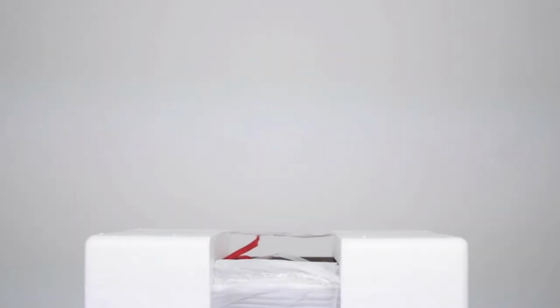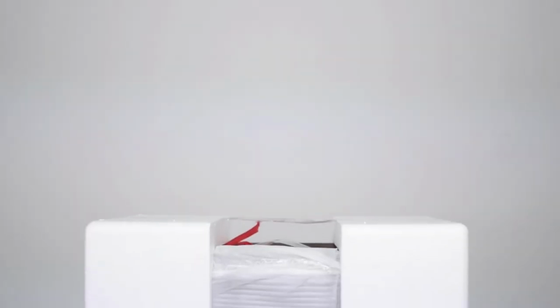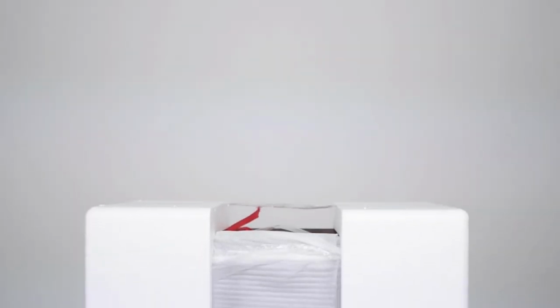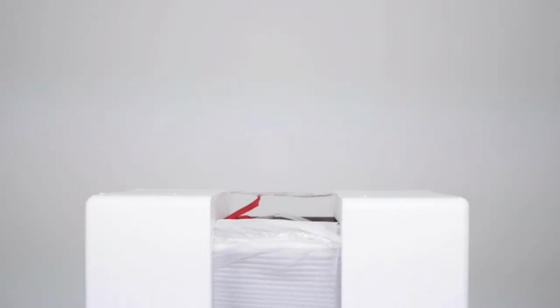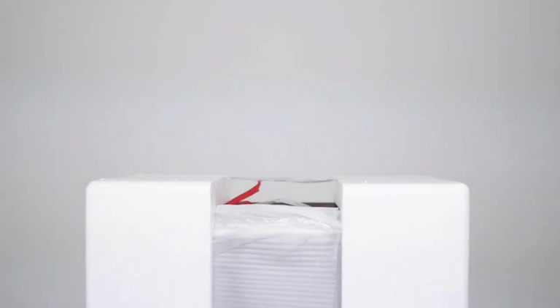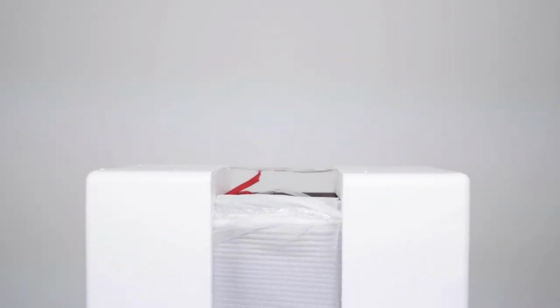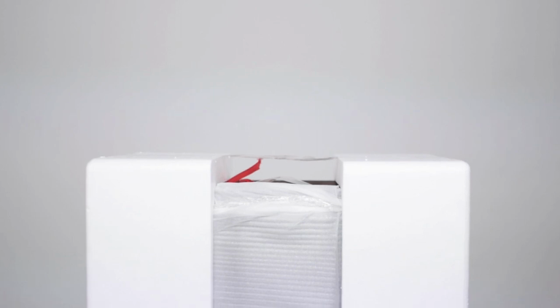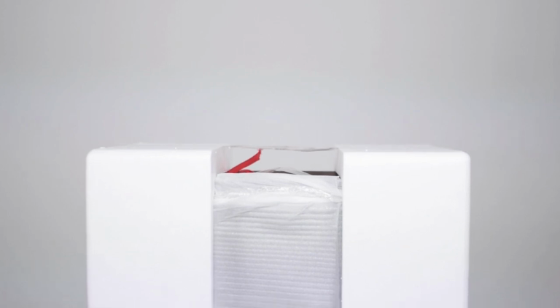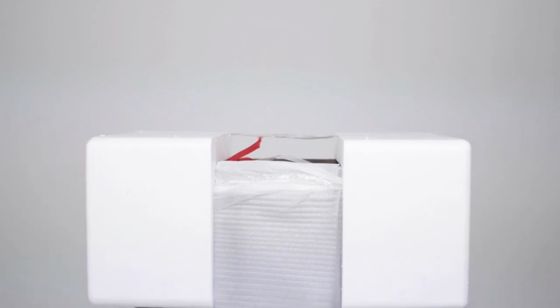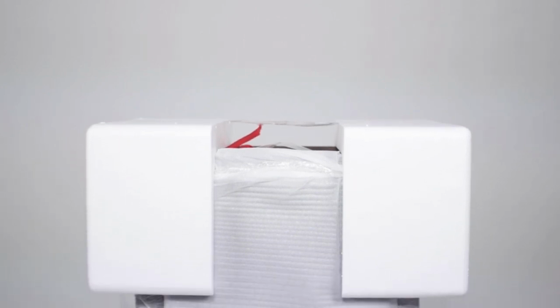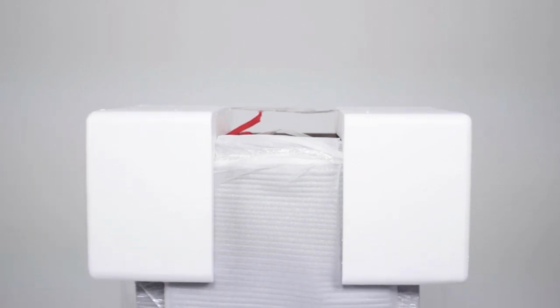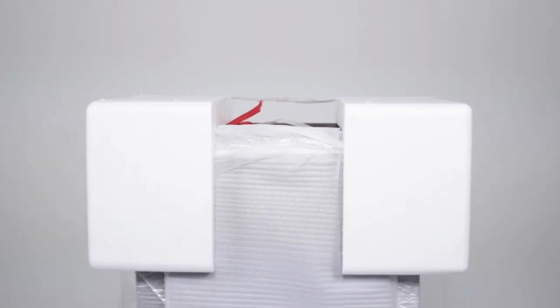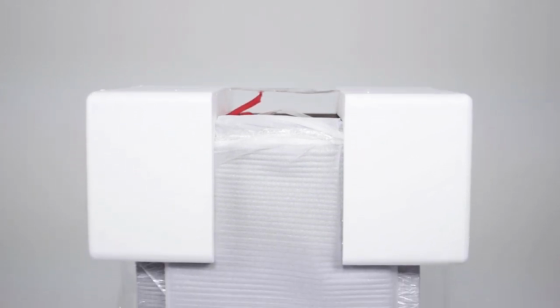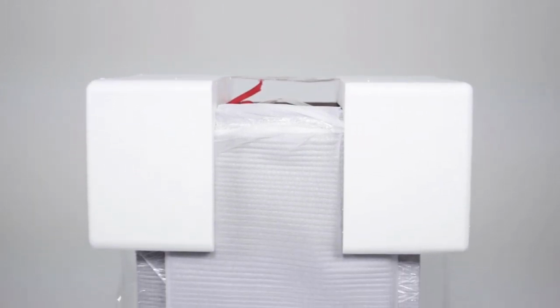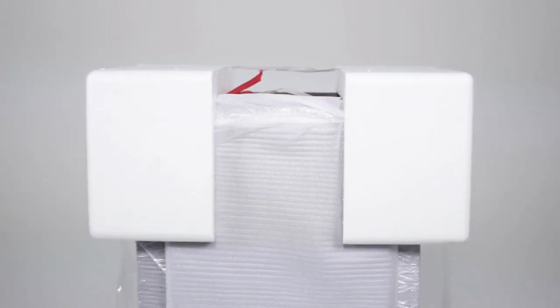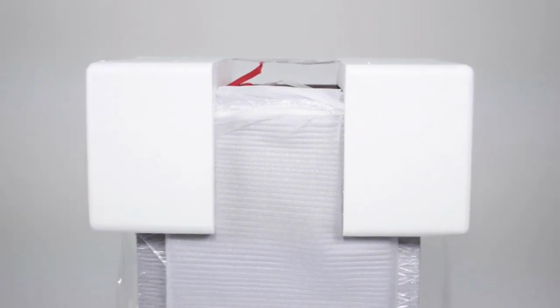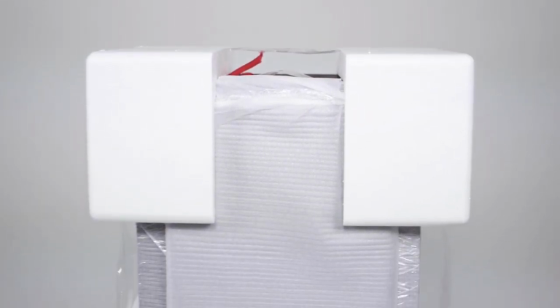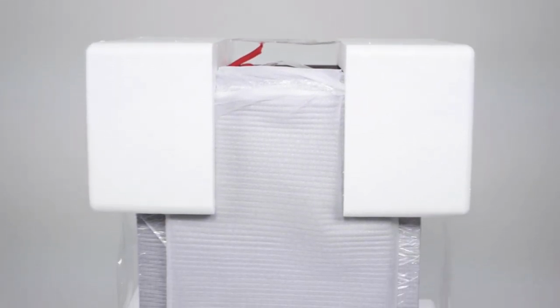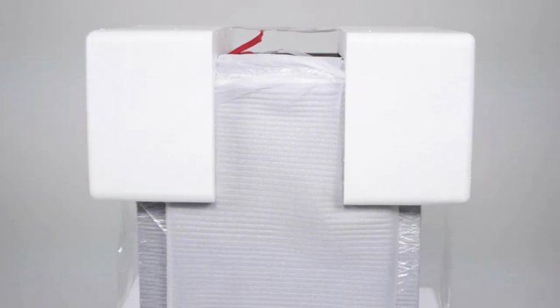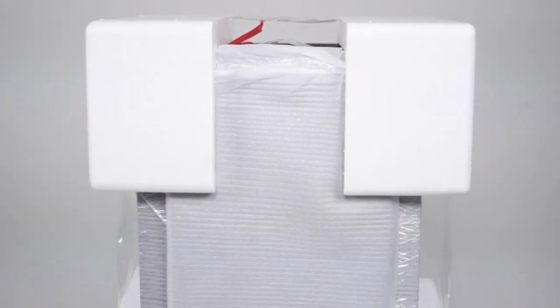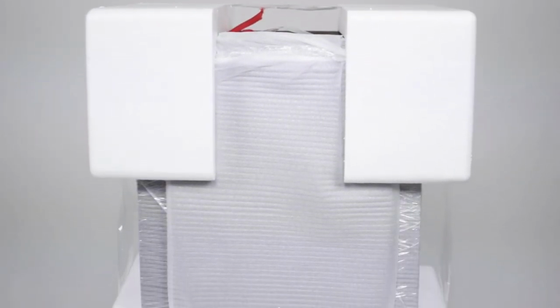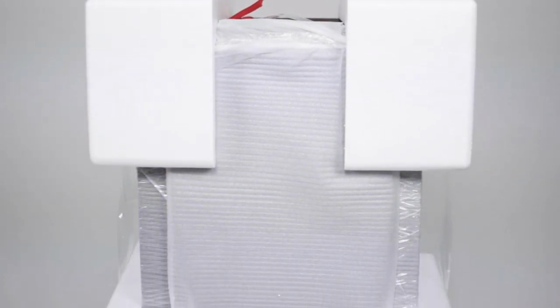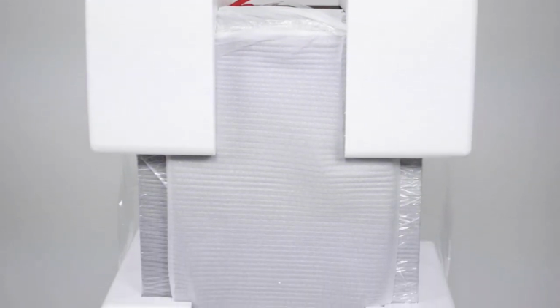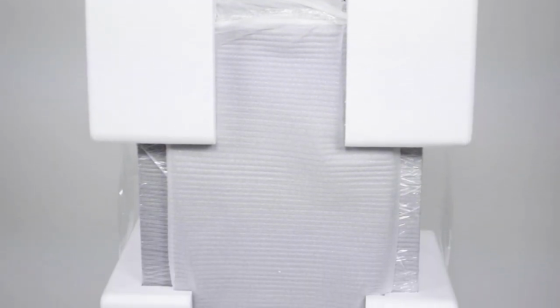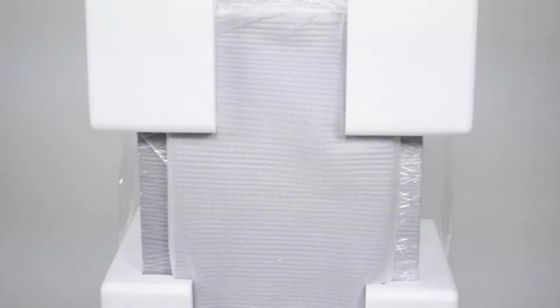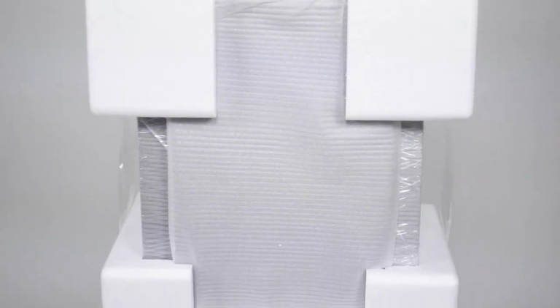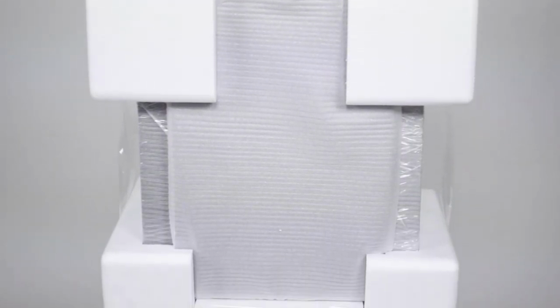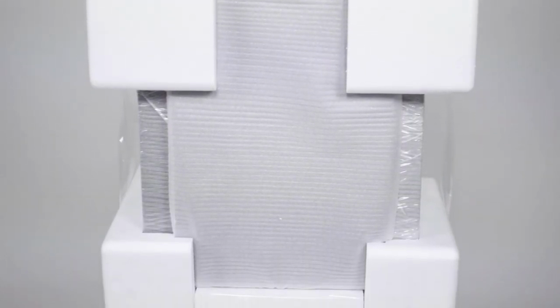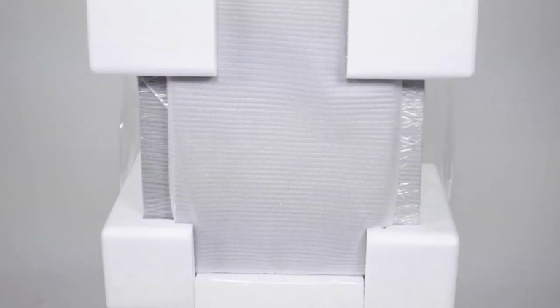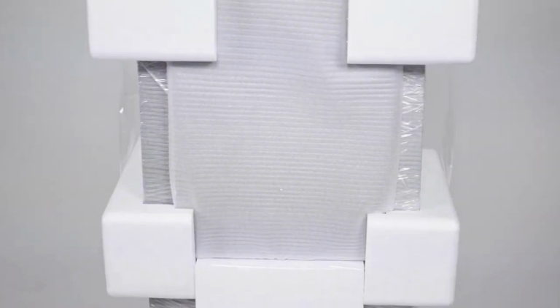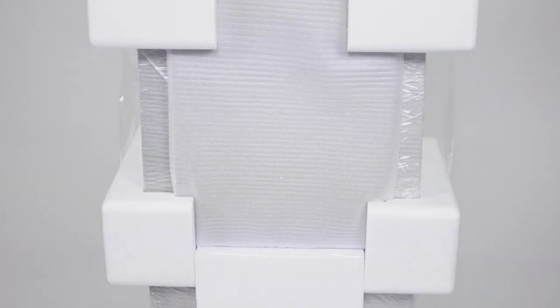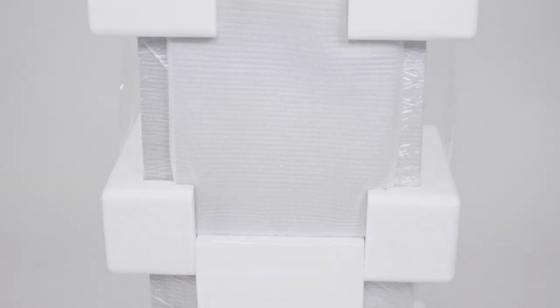All Hives & Honey products ship with expertly engineered packaging to ensure that your item arrives to you unharmed.